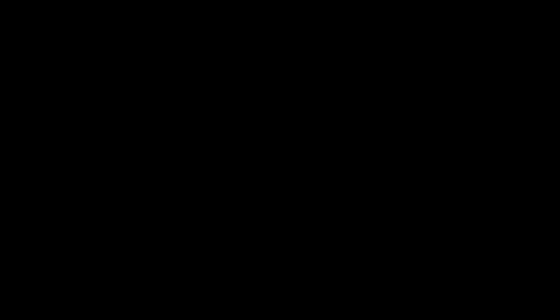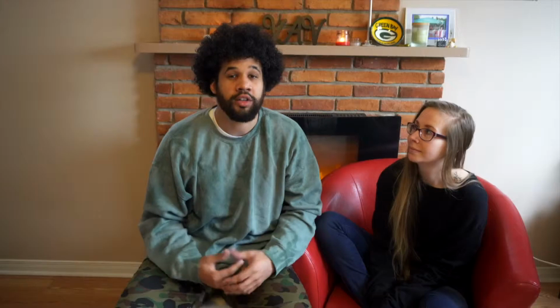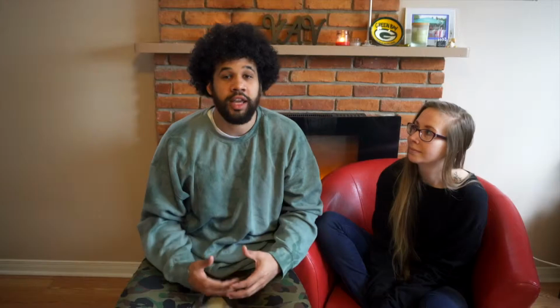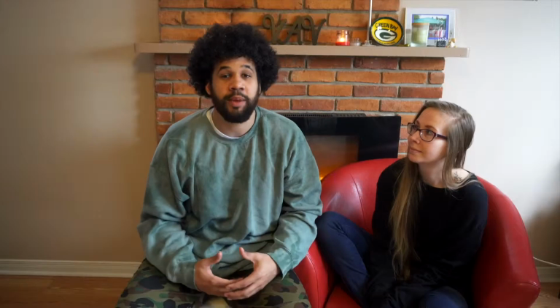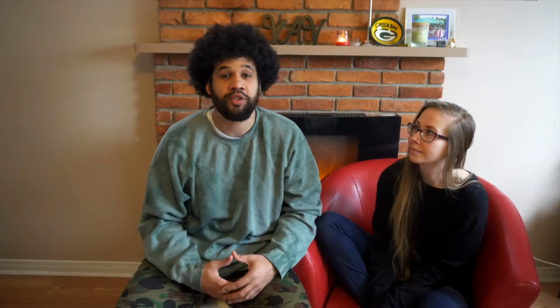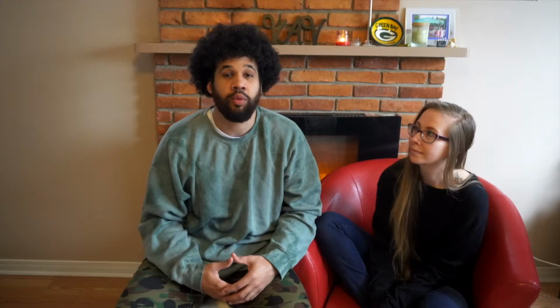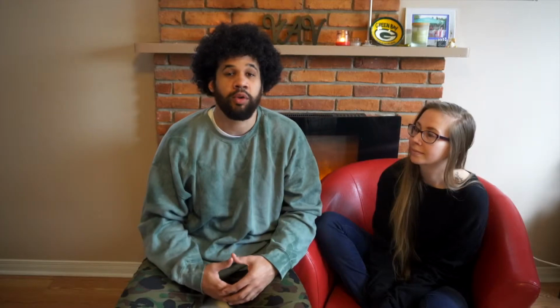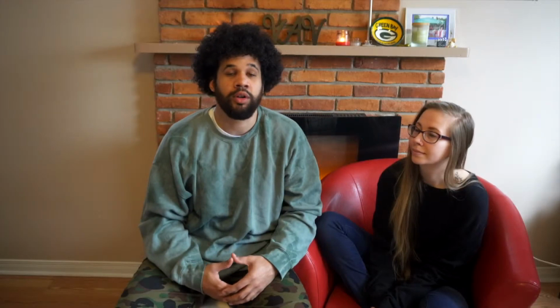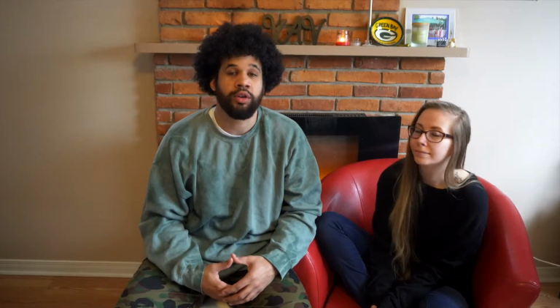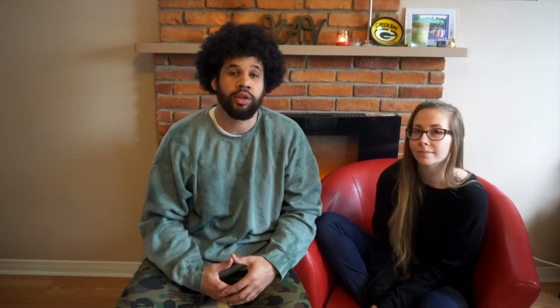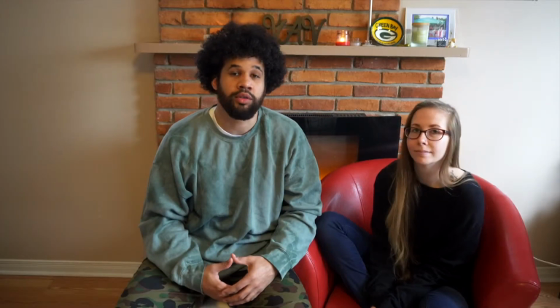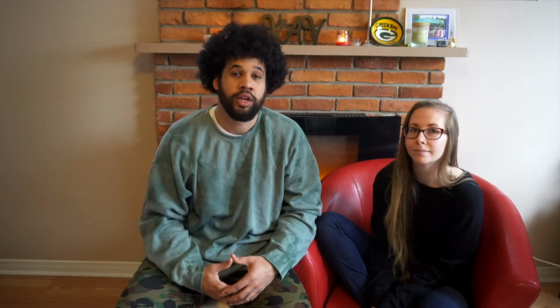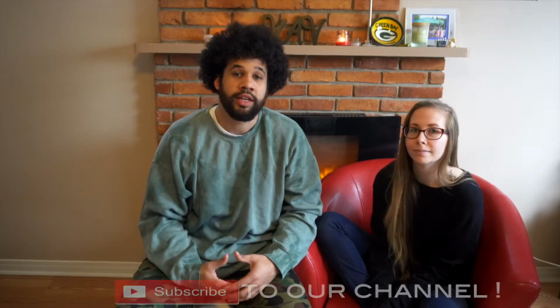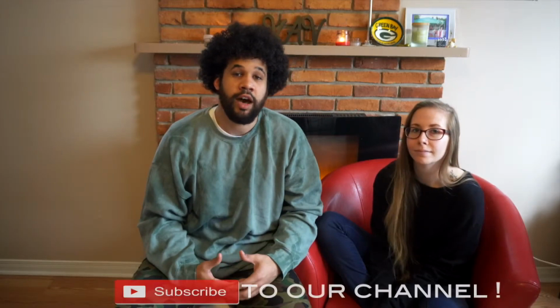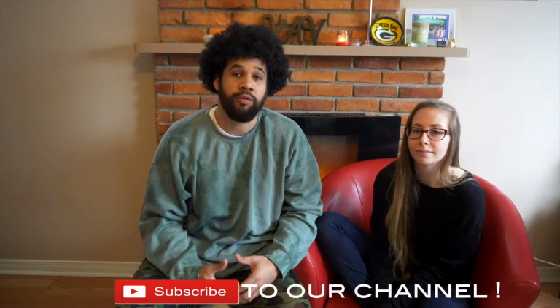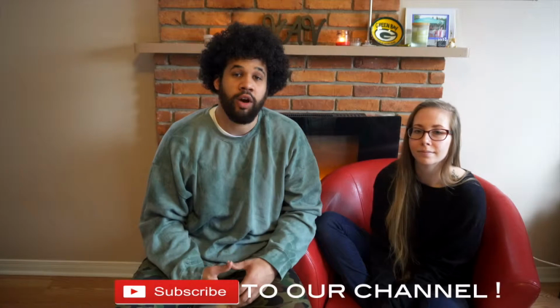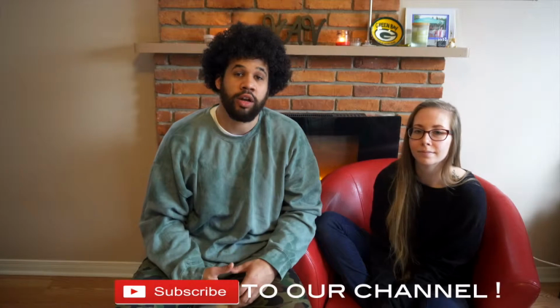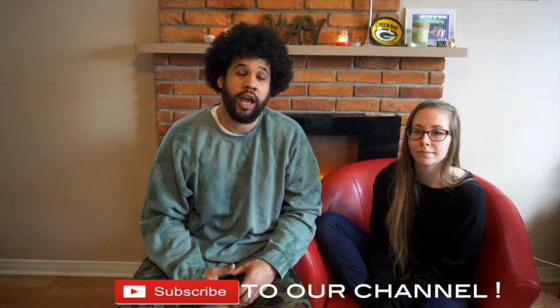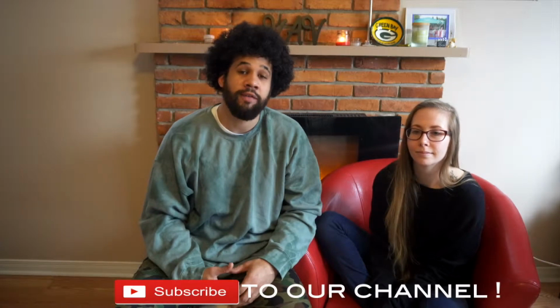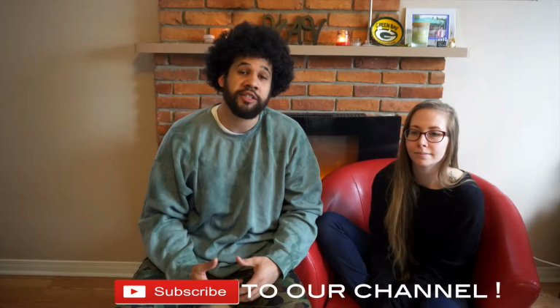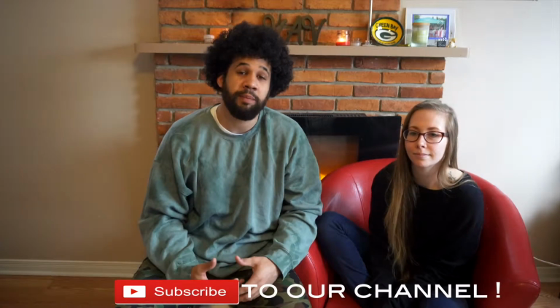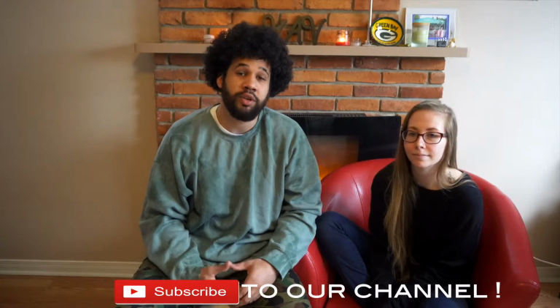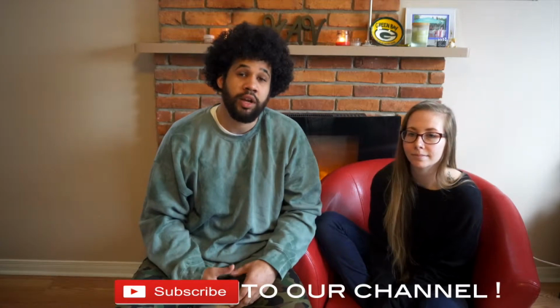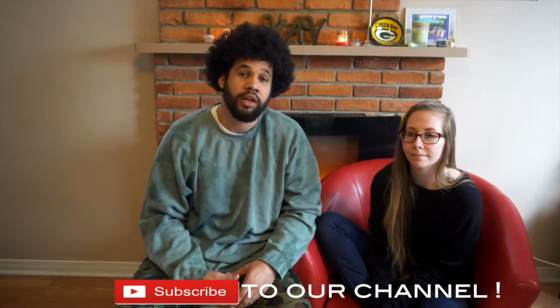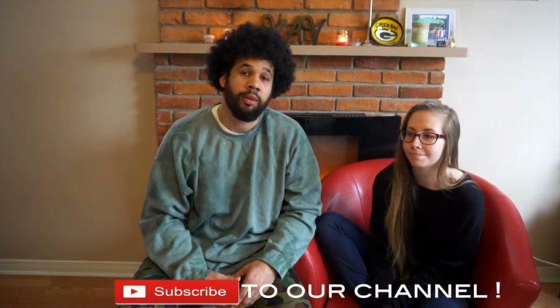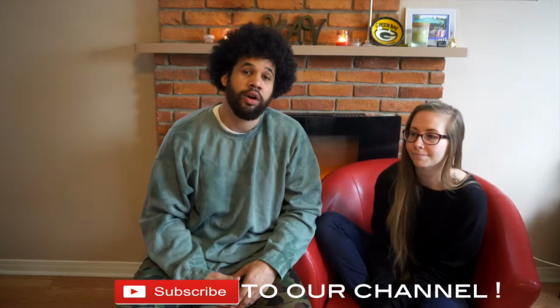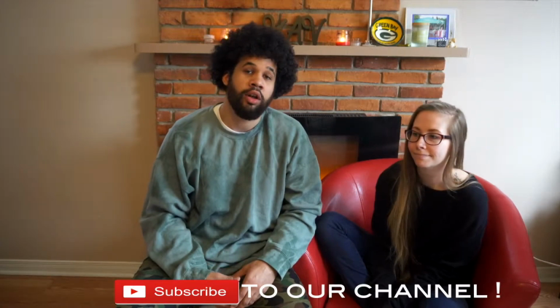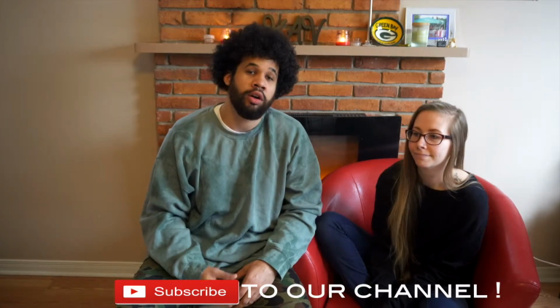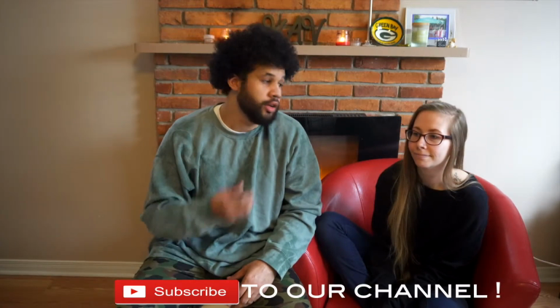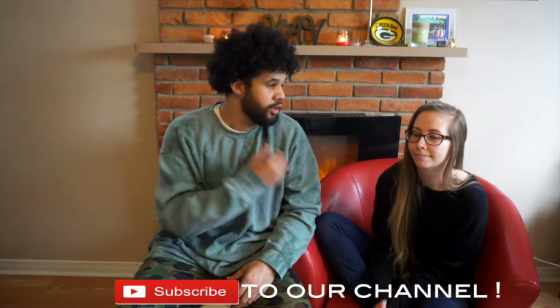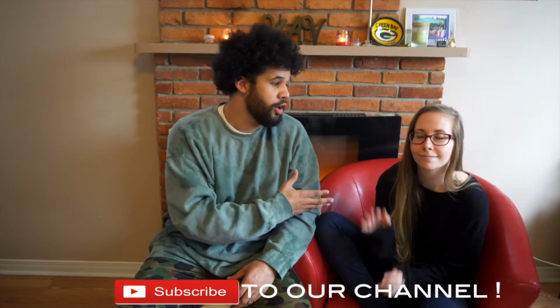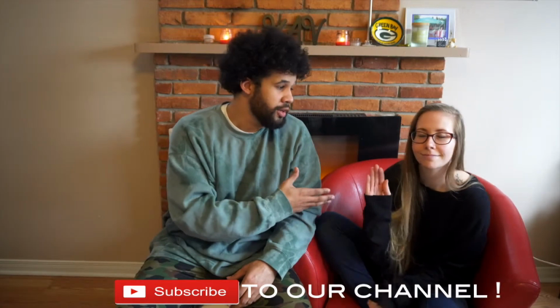On today's episode we're going to be going through how to vlog, and for this episode I brought along Carly.